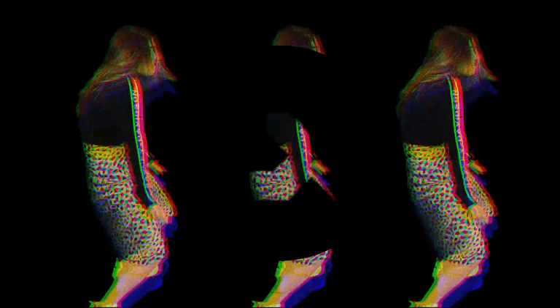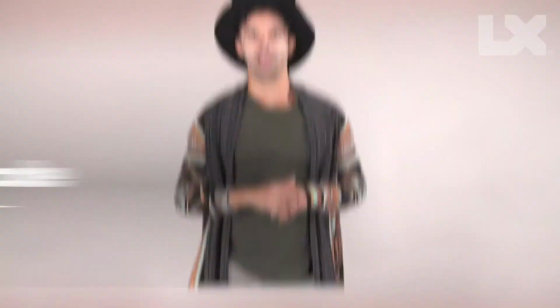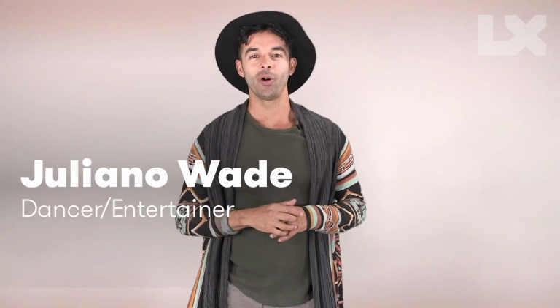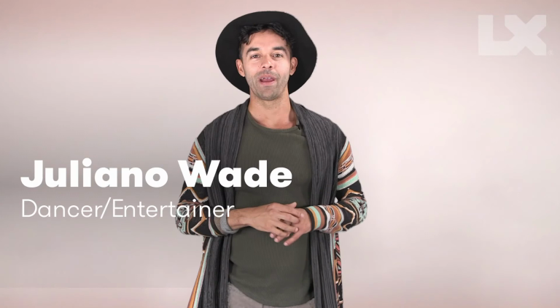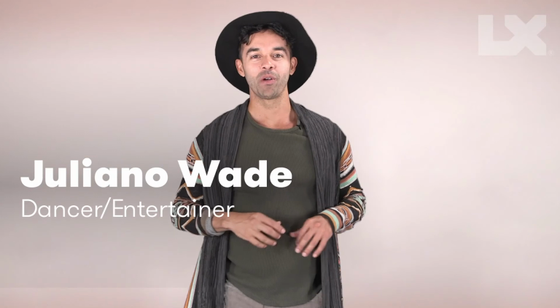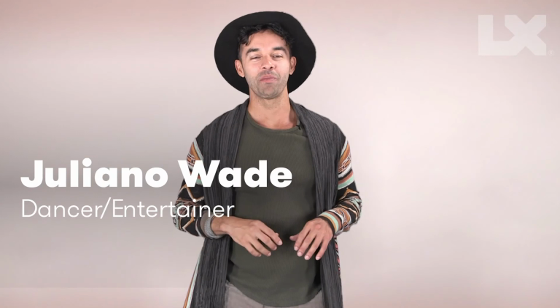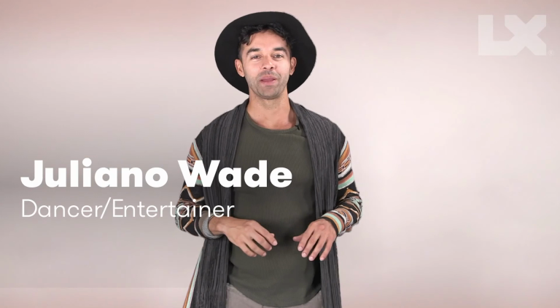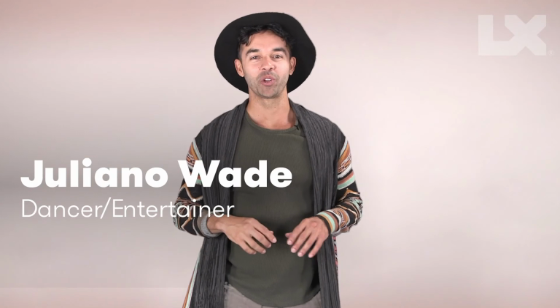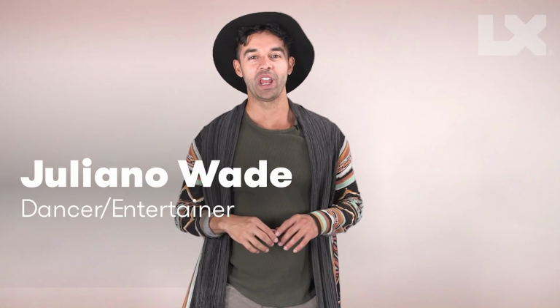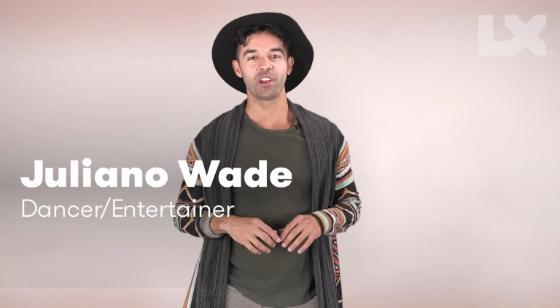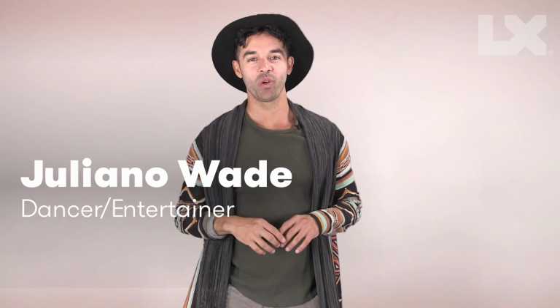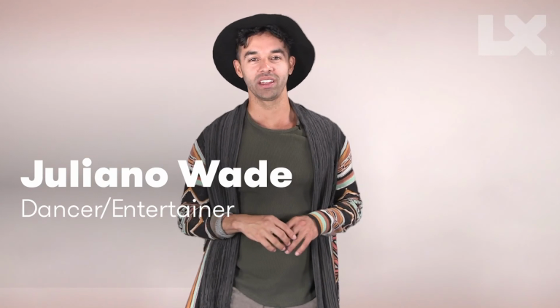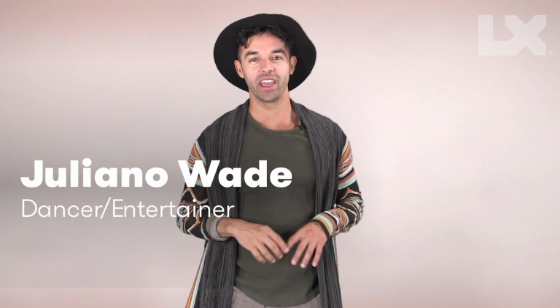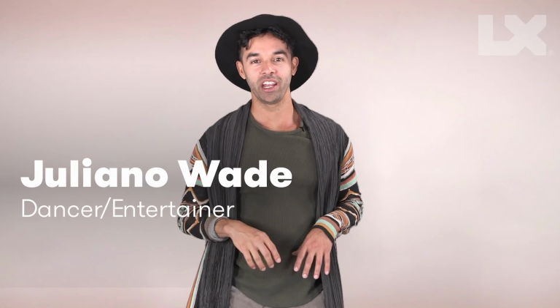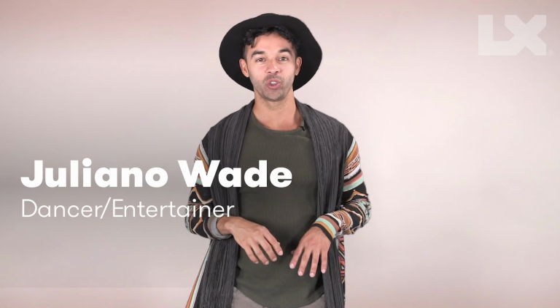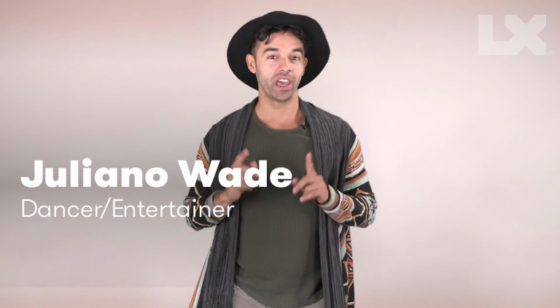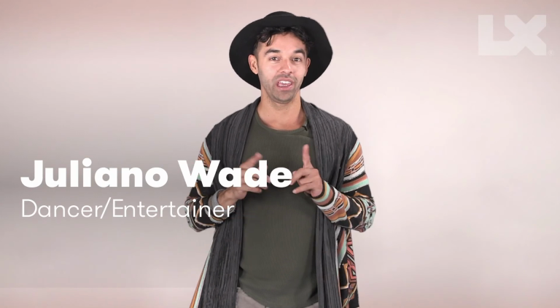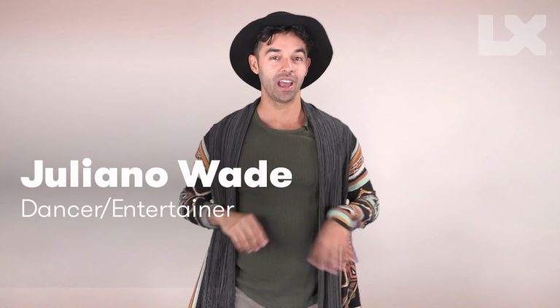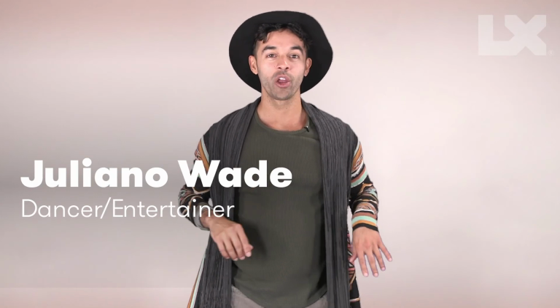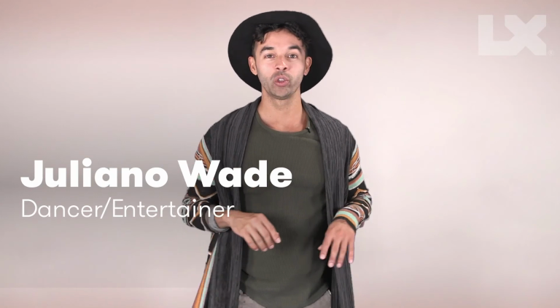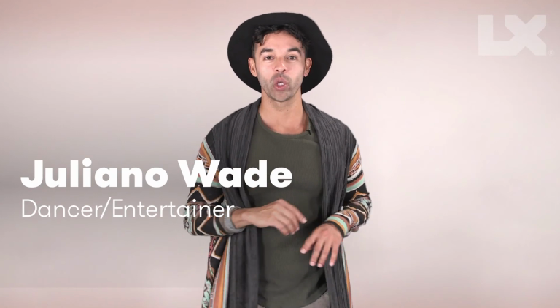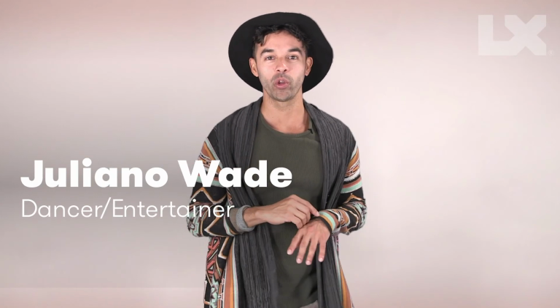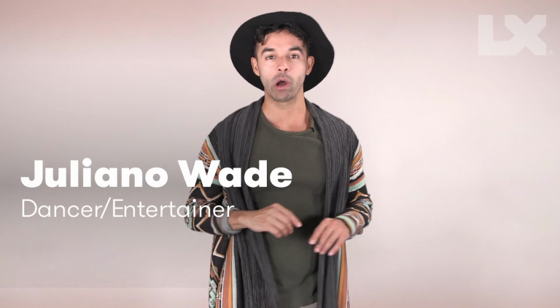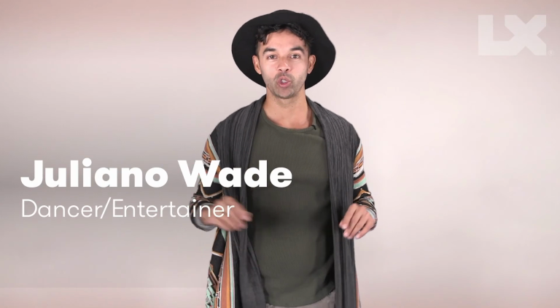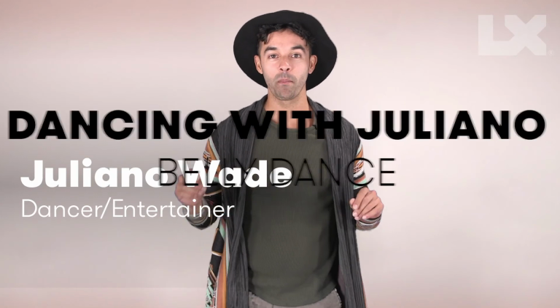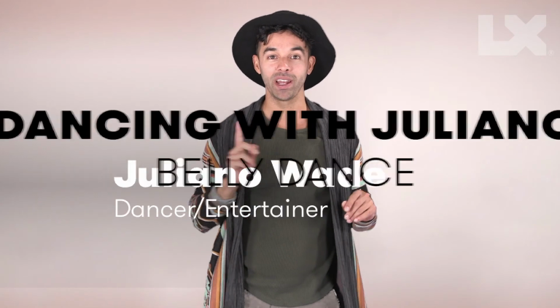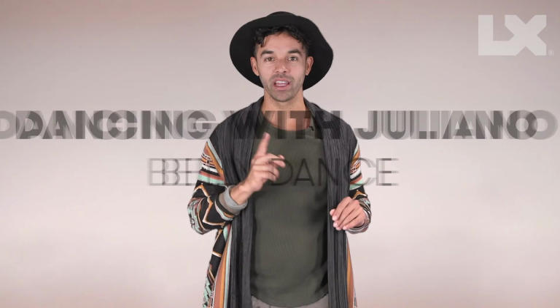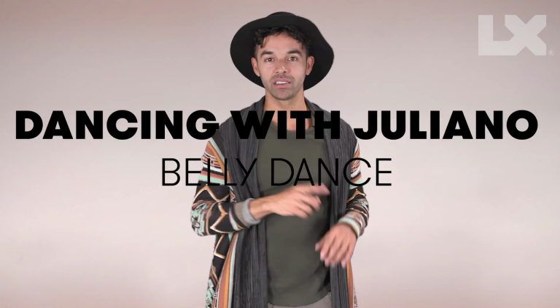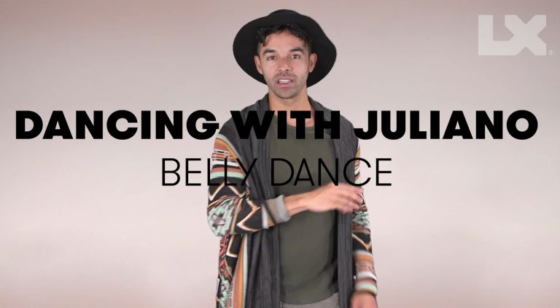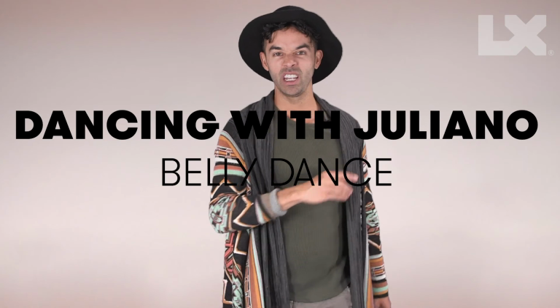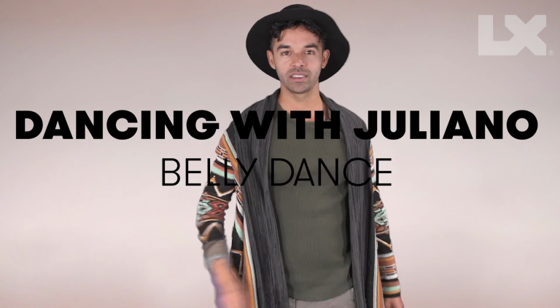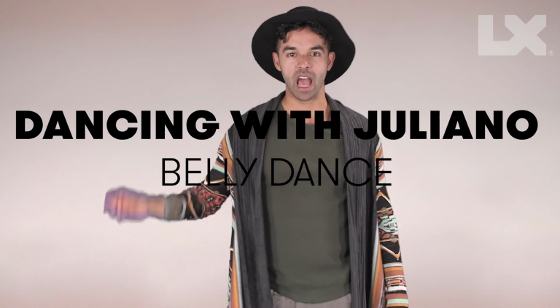Hello everyone, my name is Juliano Wade, and today I'm going to show you how to belly dance in a snap.